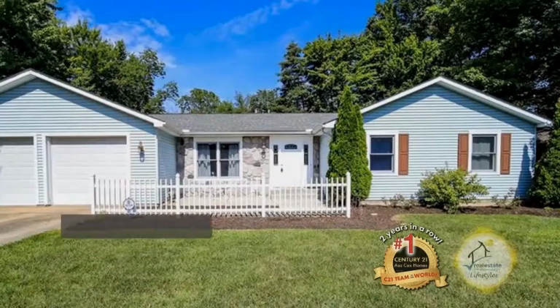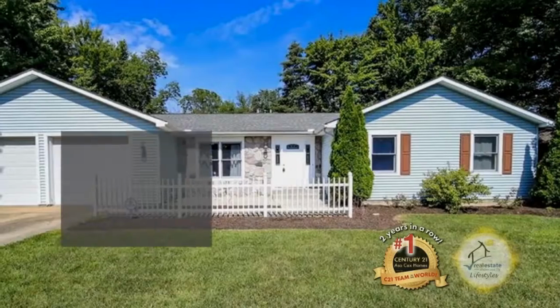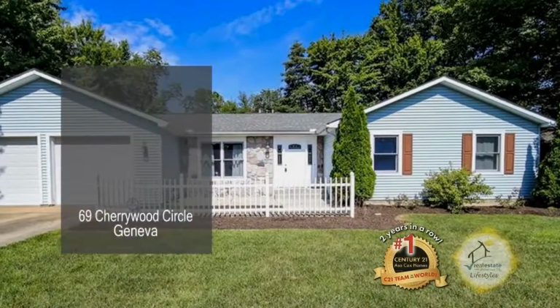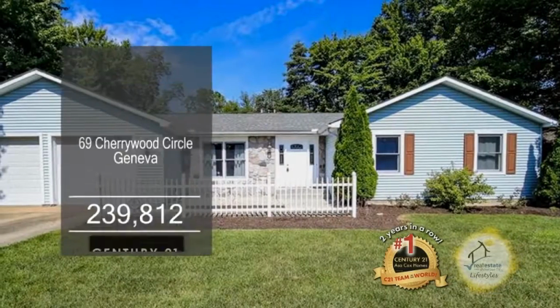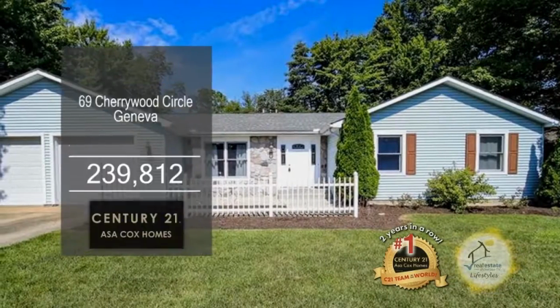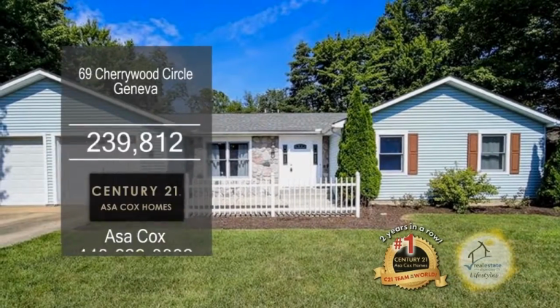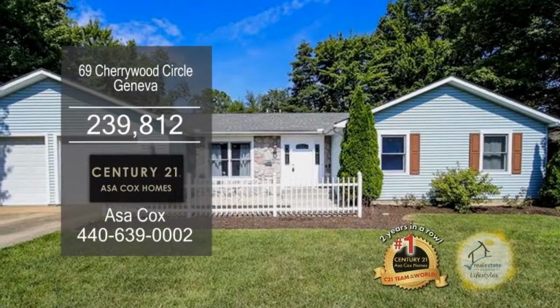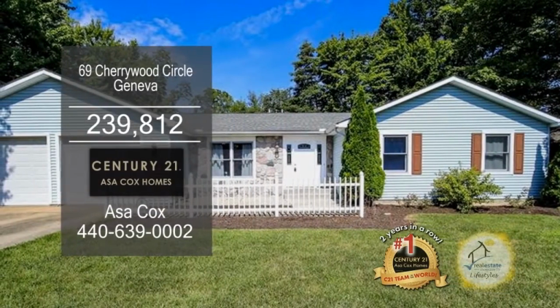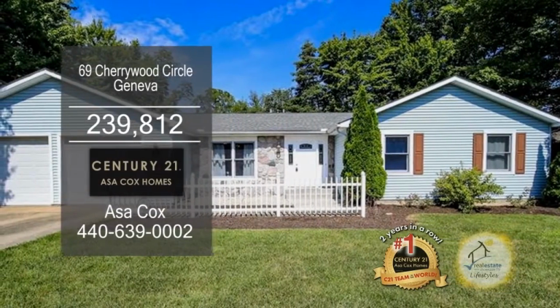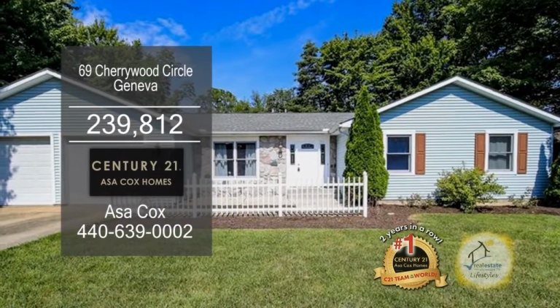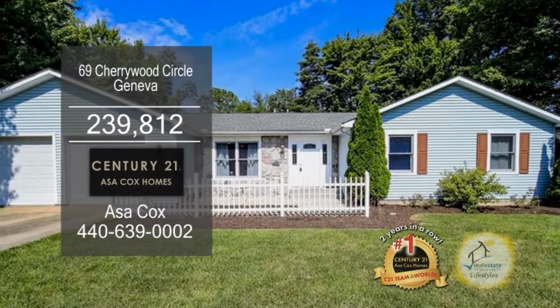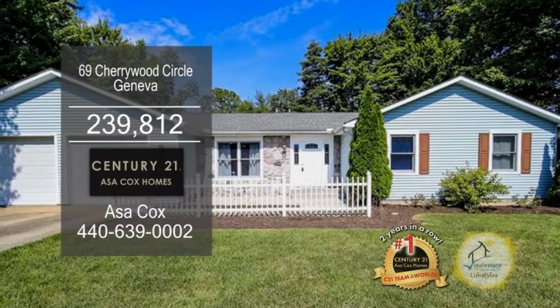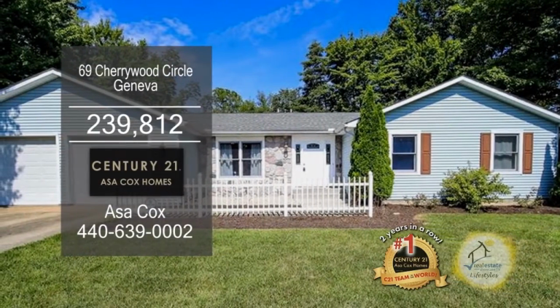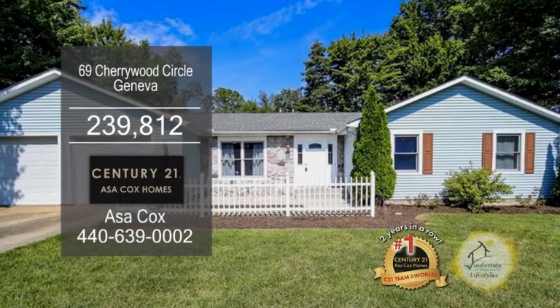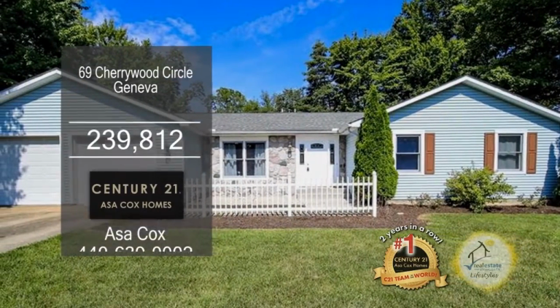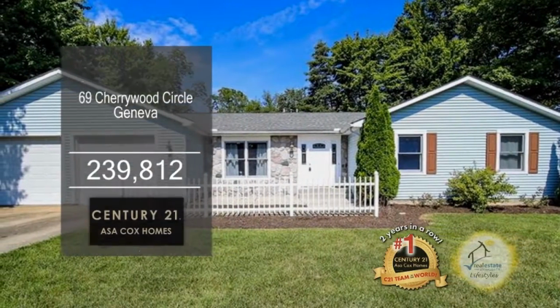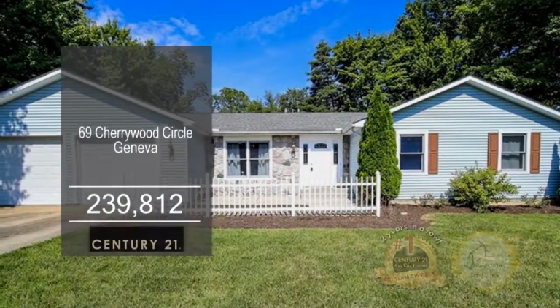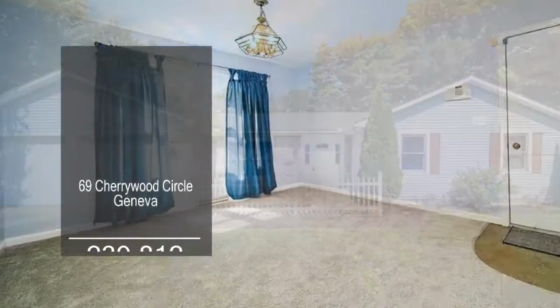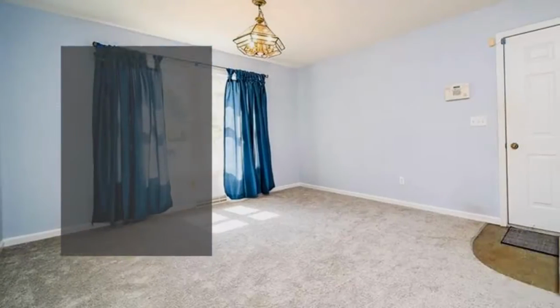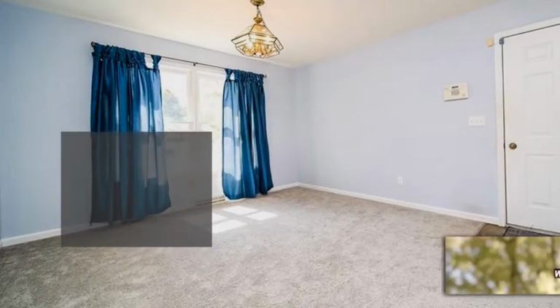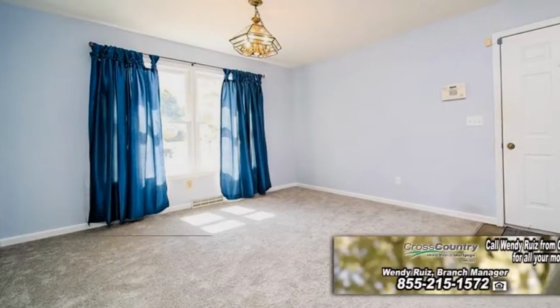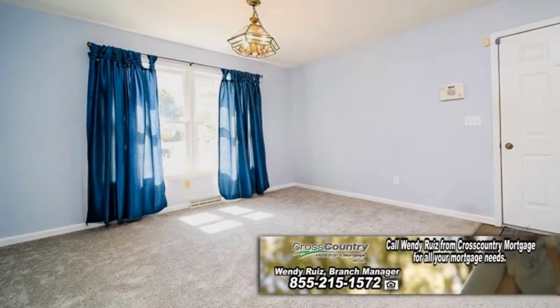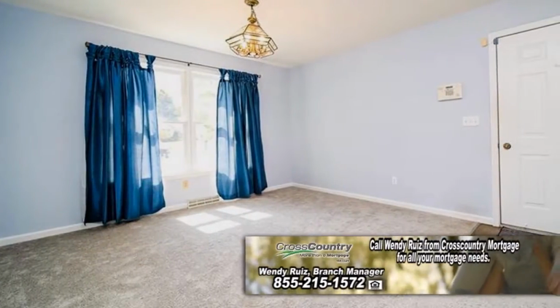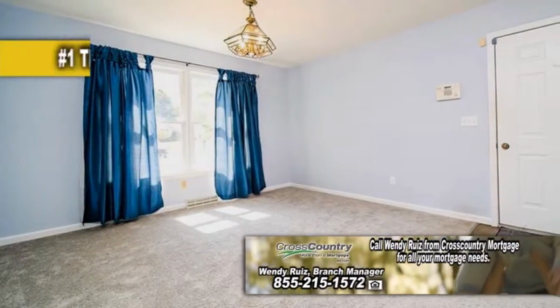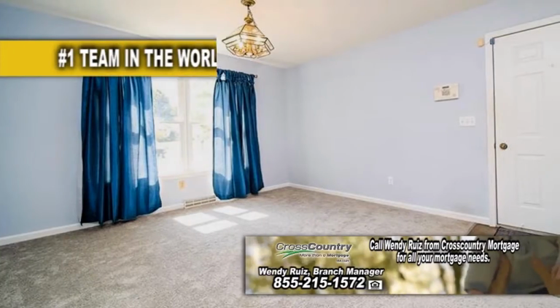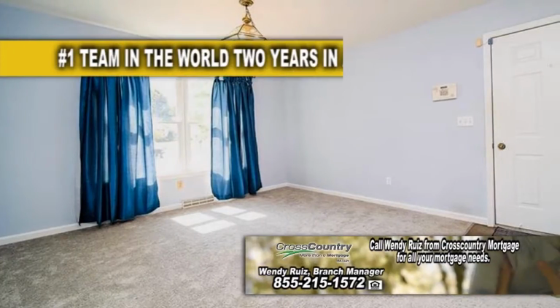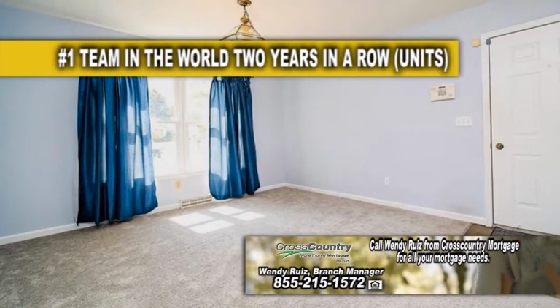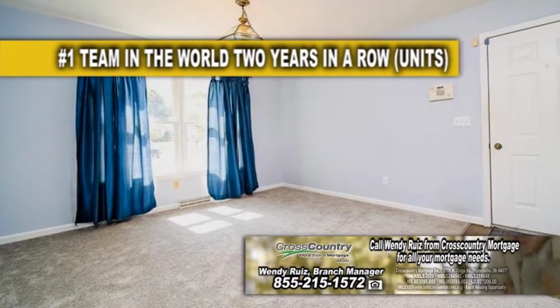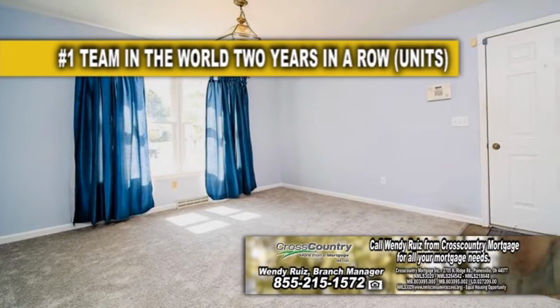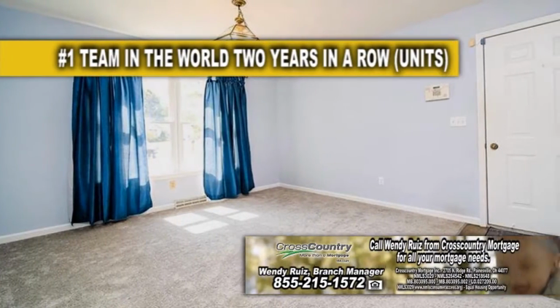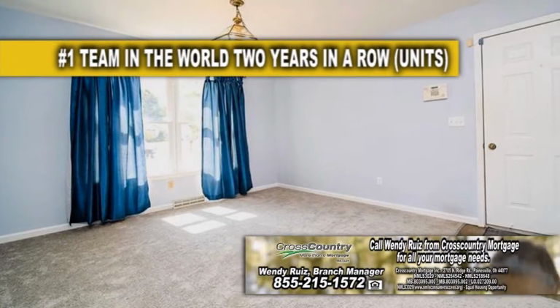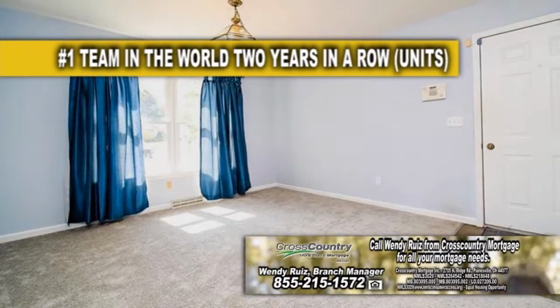This ranch in Geneva has four bedrooms and three baths. As you enter the front door, you're greeted by the large living room.